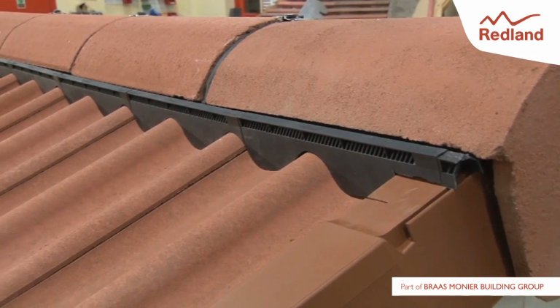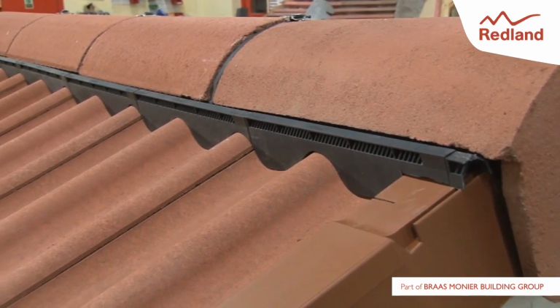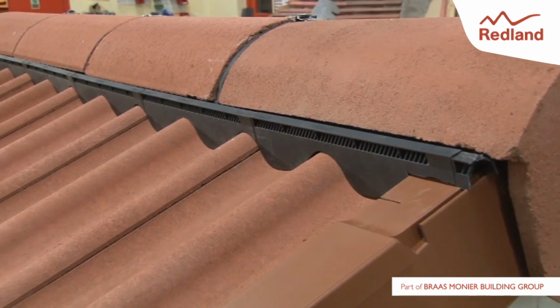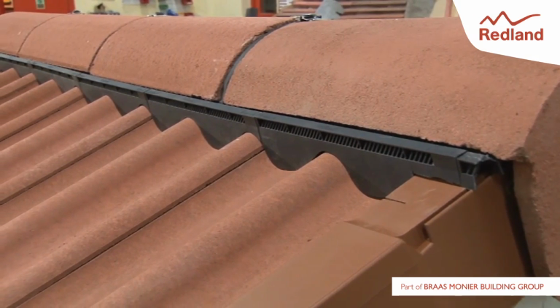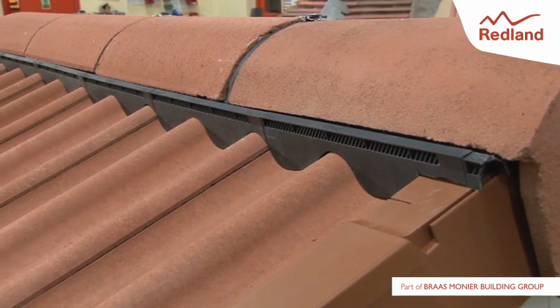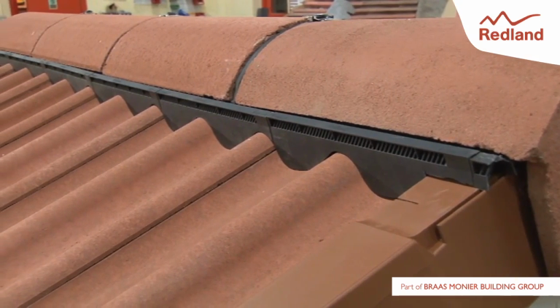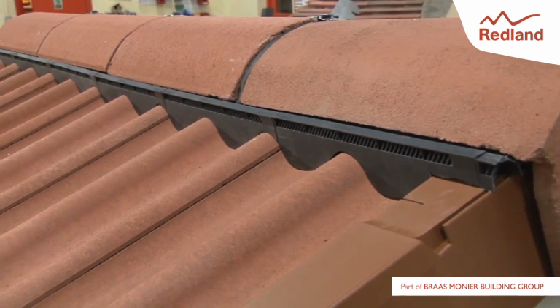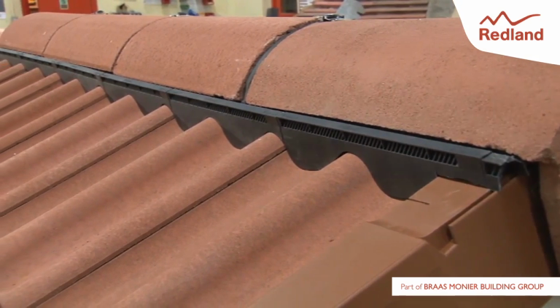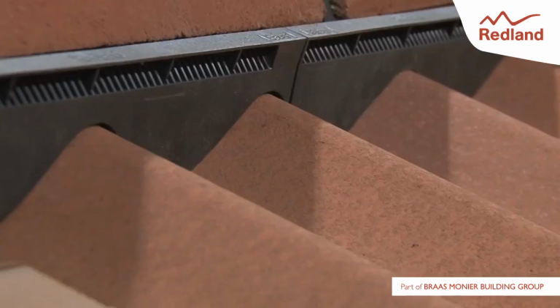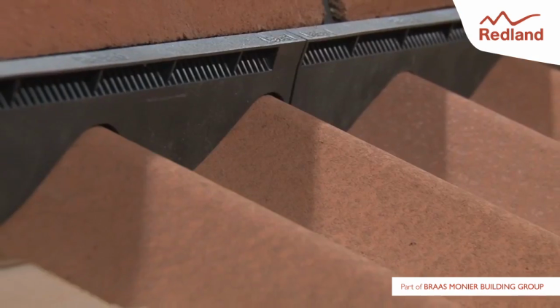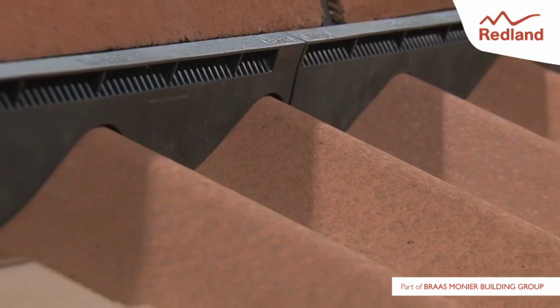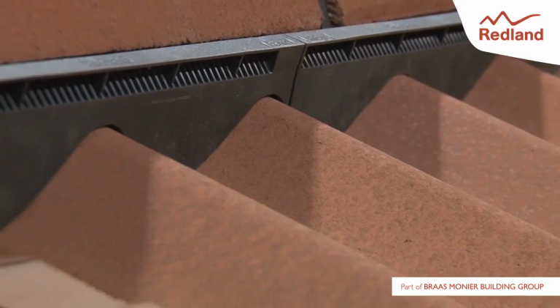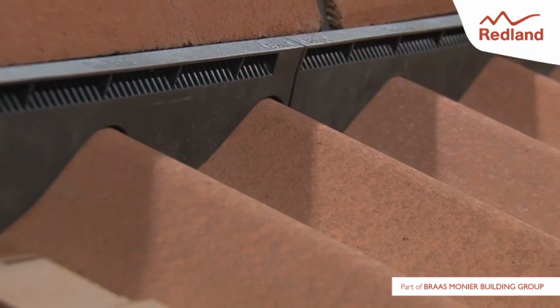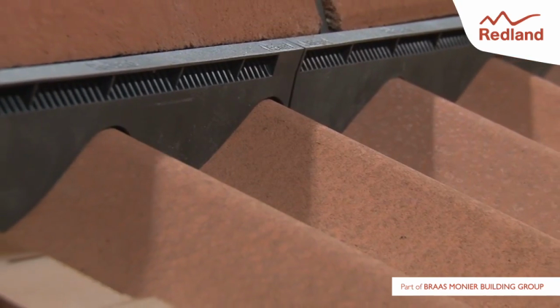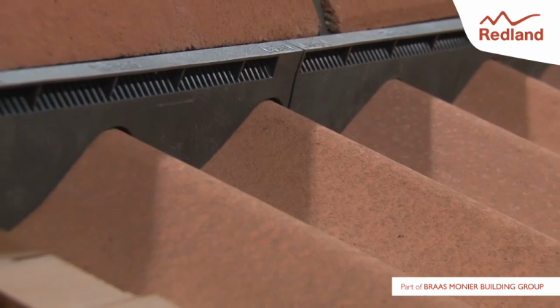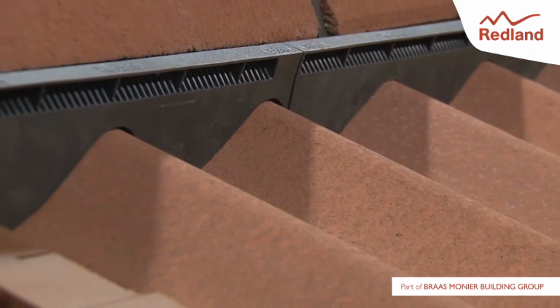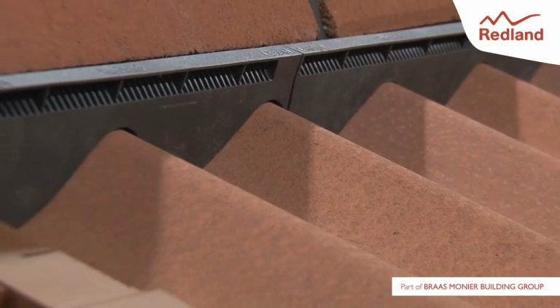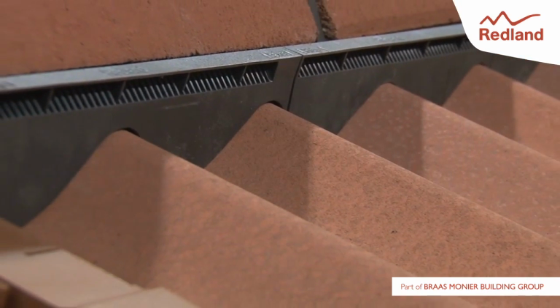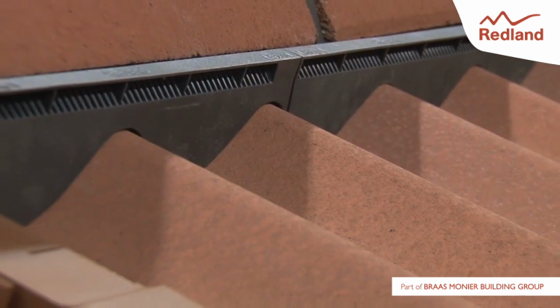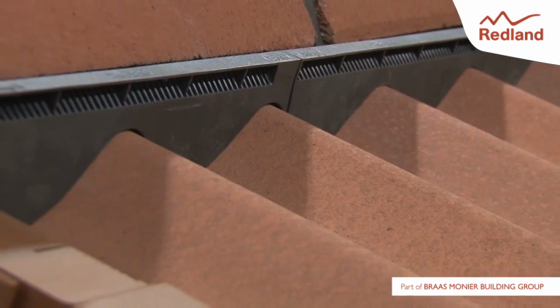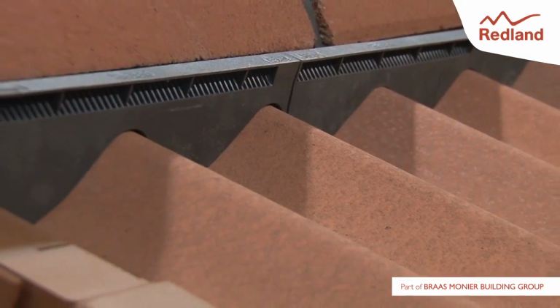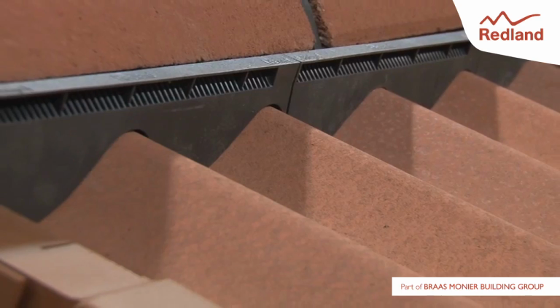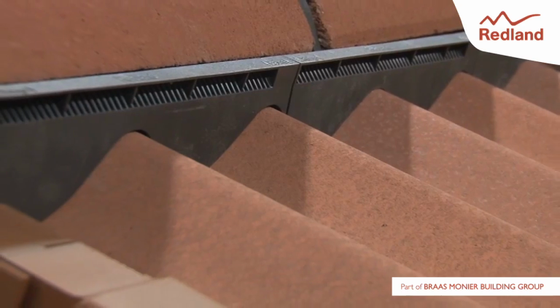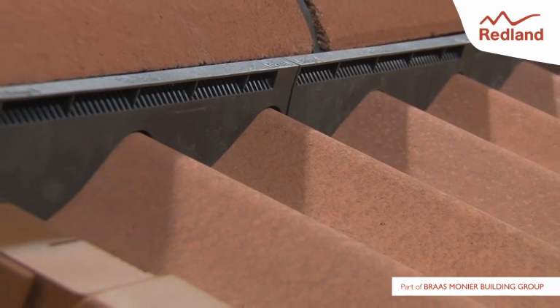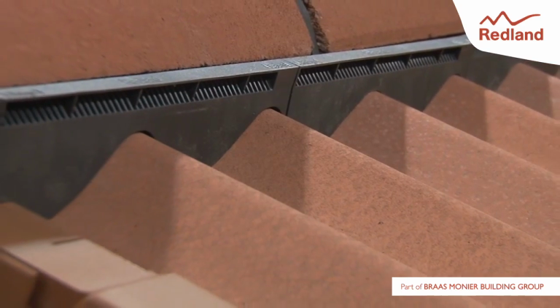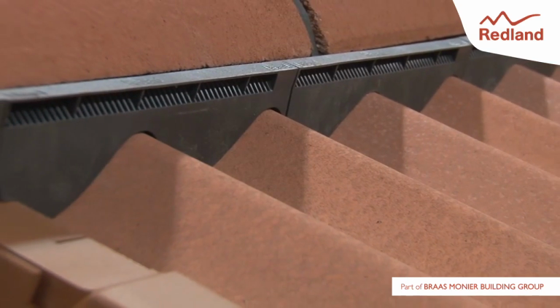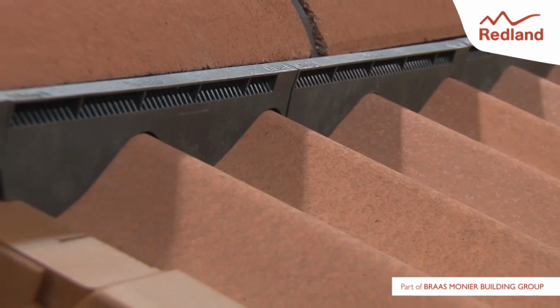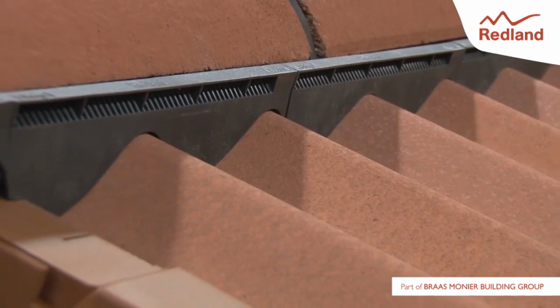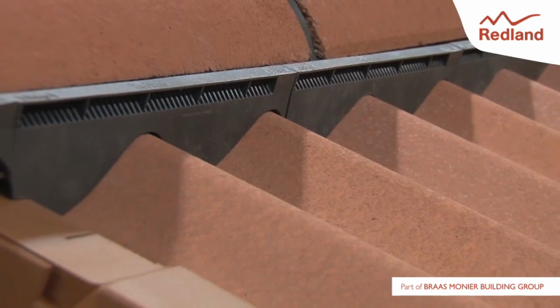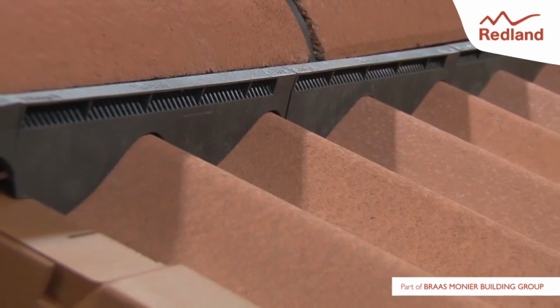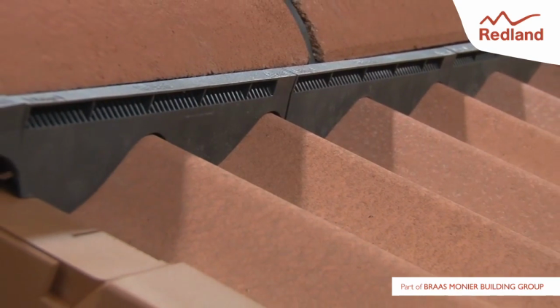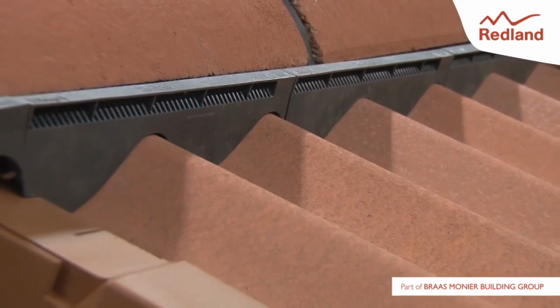For more detailed fixing instructions, visit www.redland.co.uk.